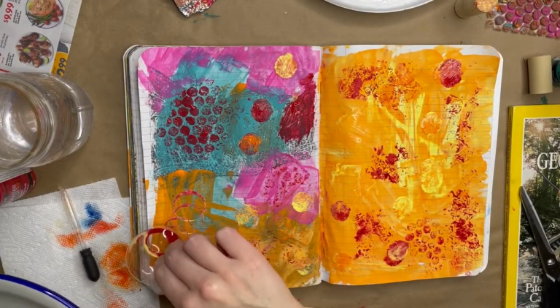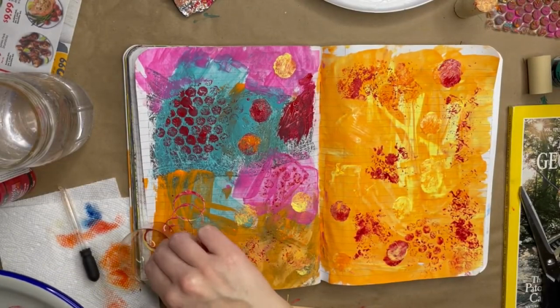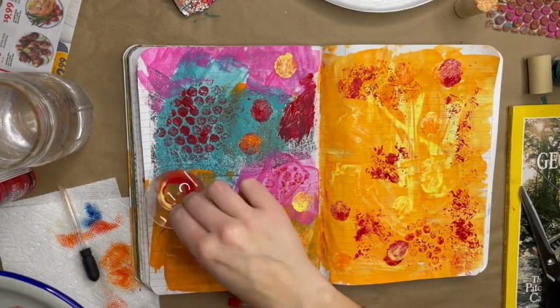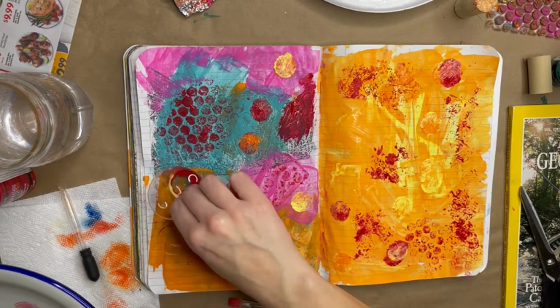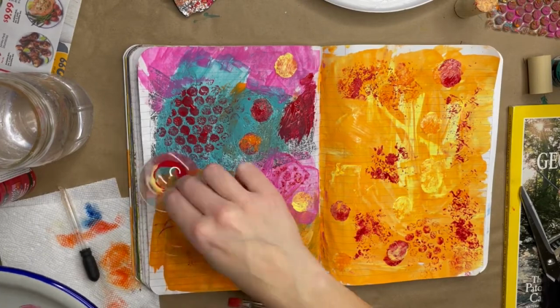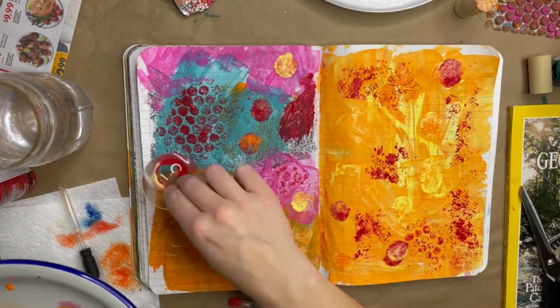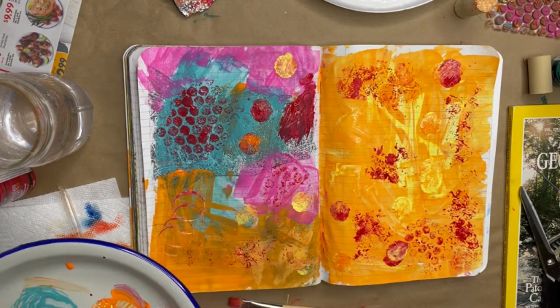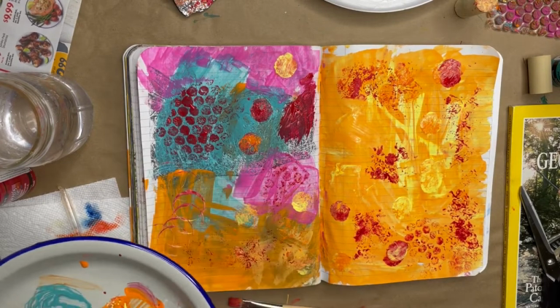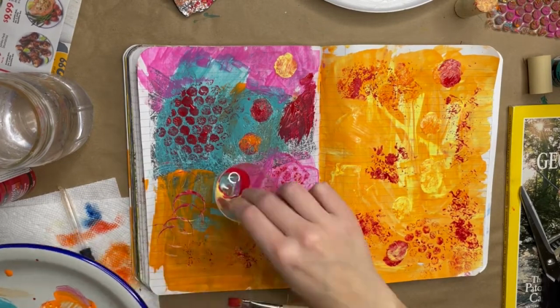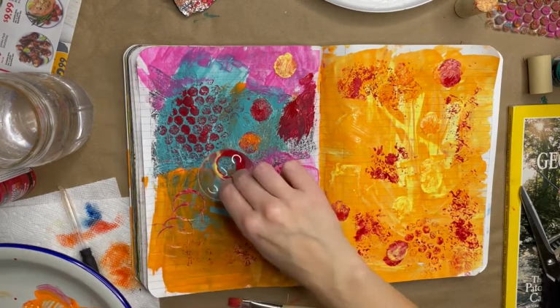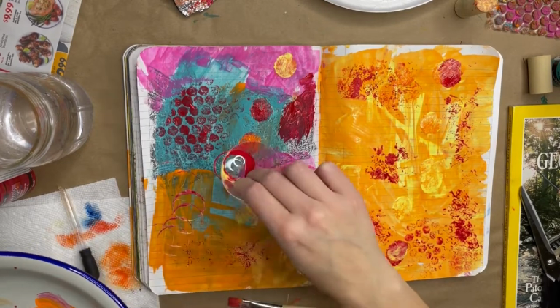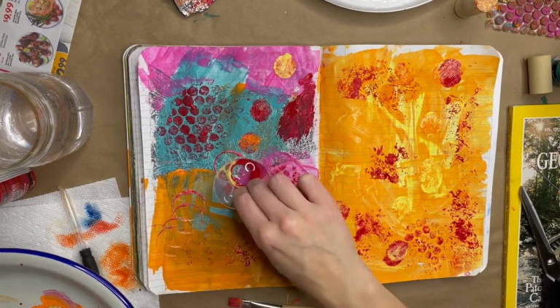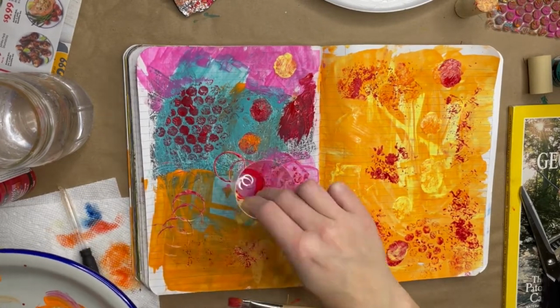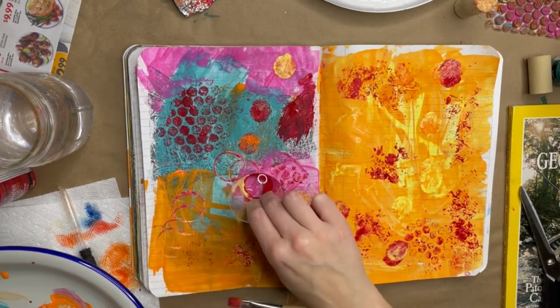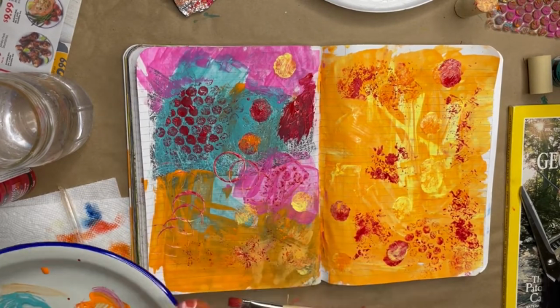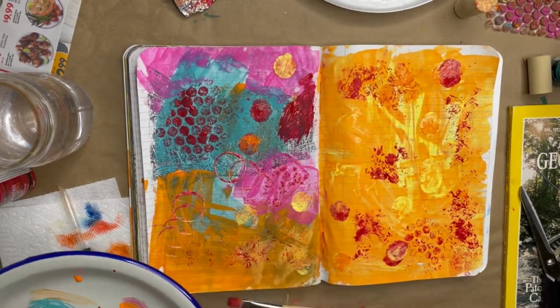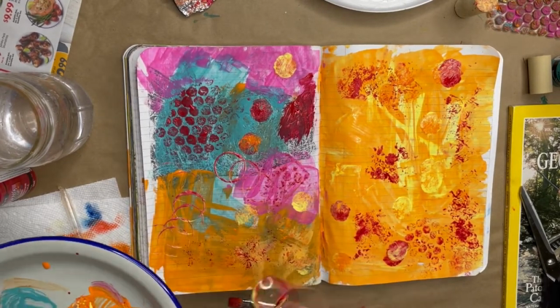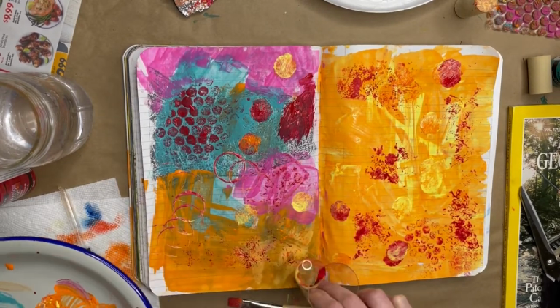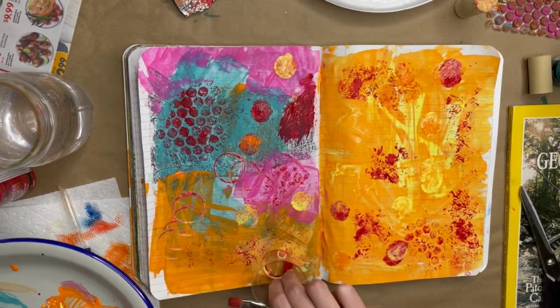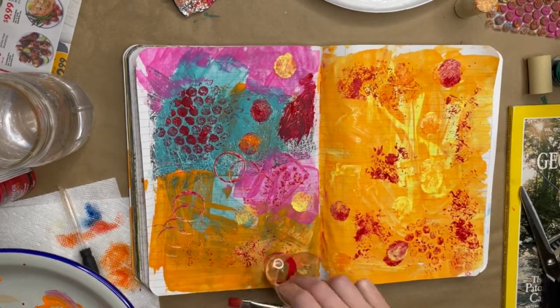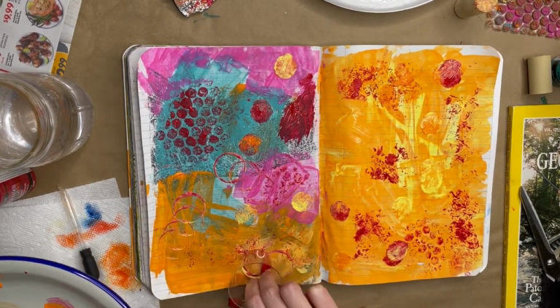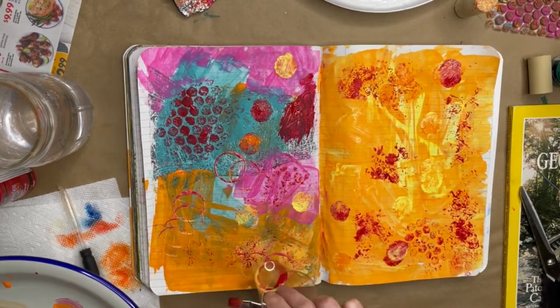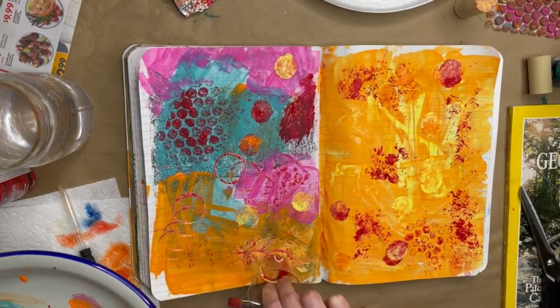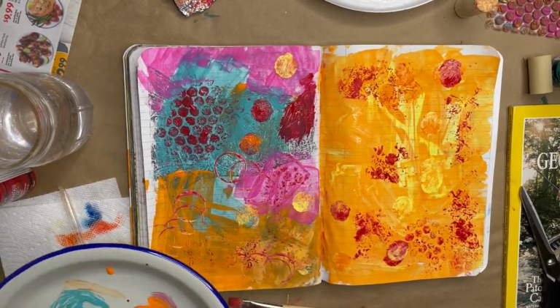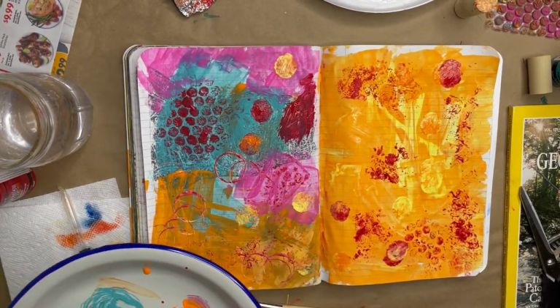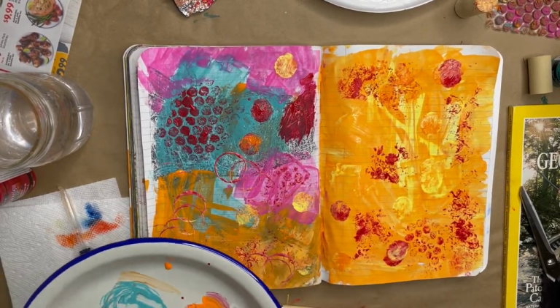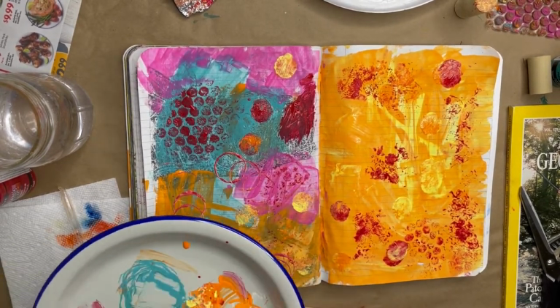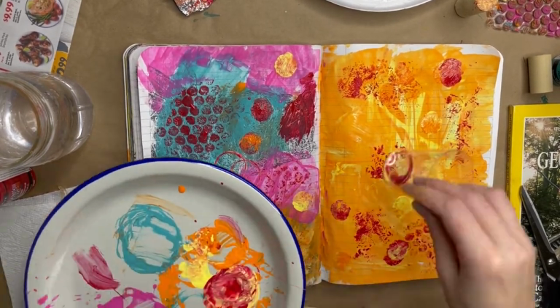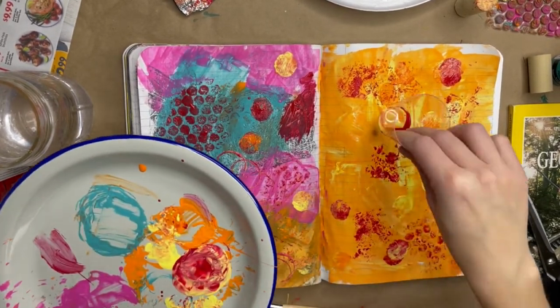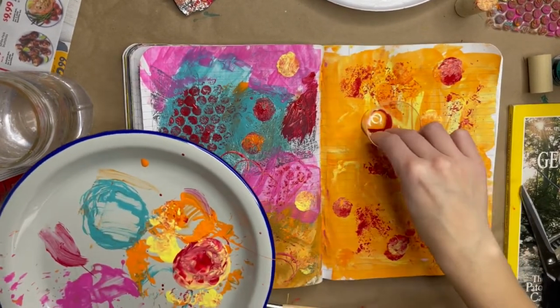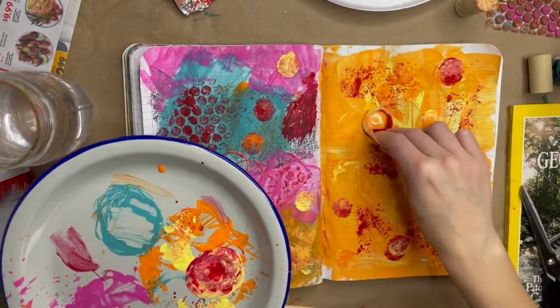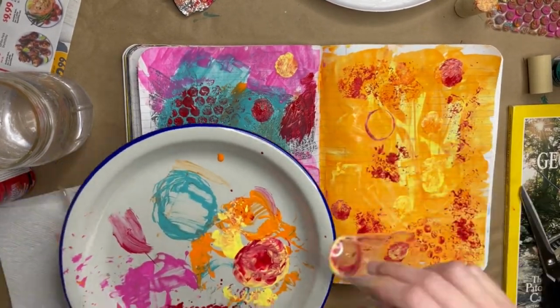For the outline of a perfect circle, getting a plastic cup and dipping it in paint works great.